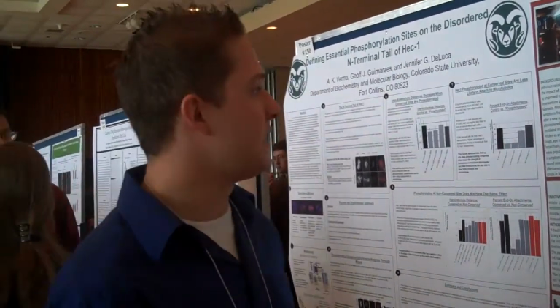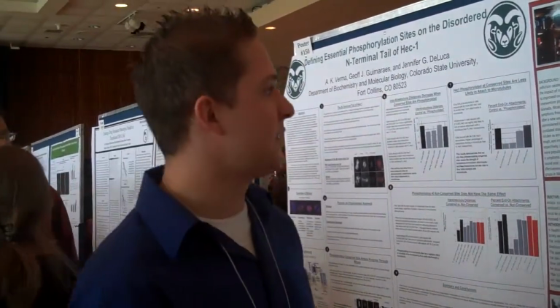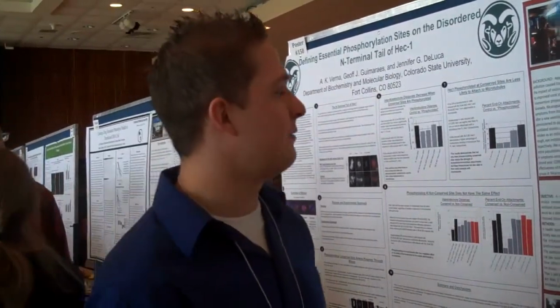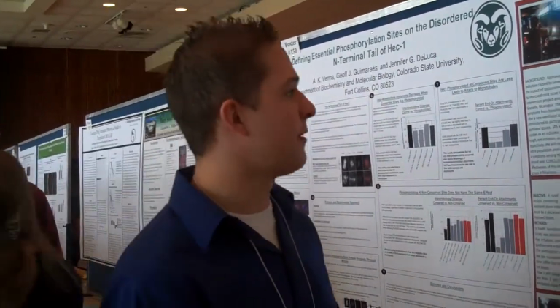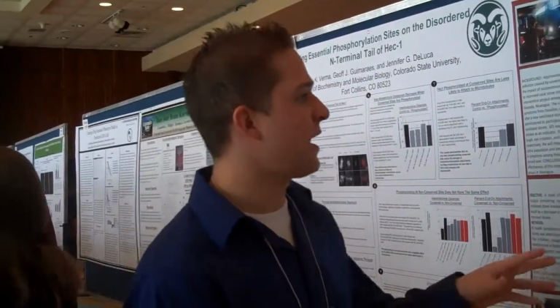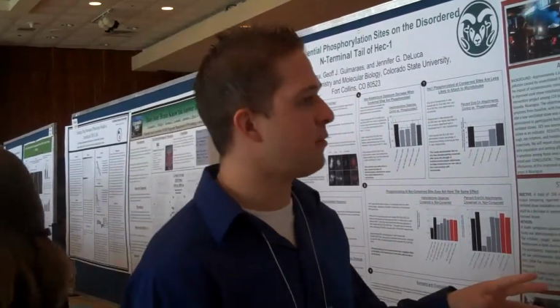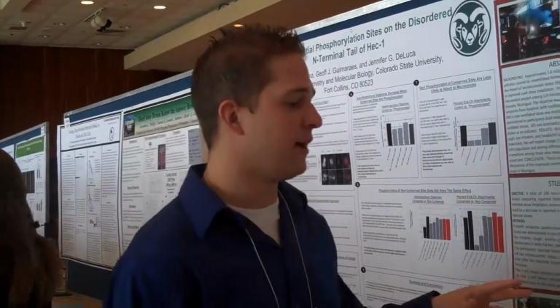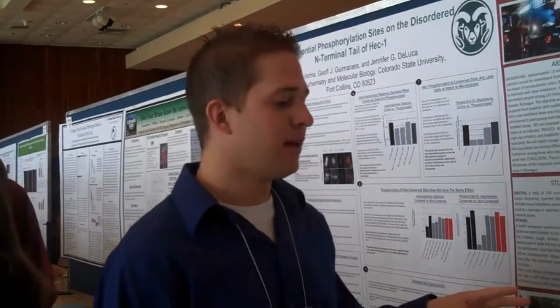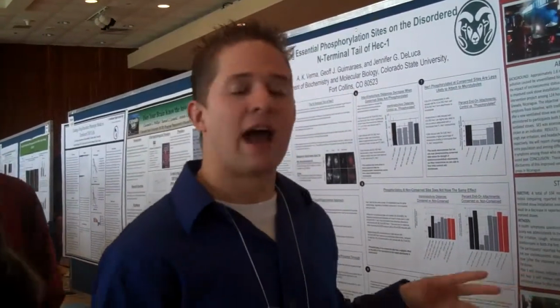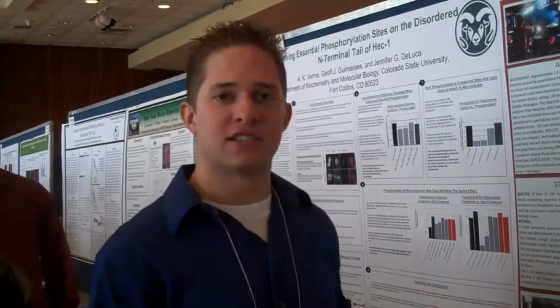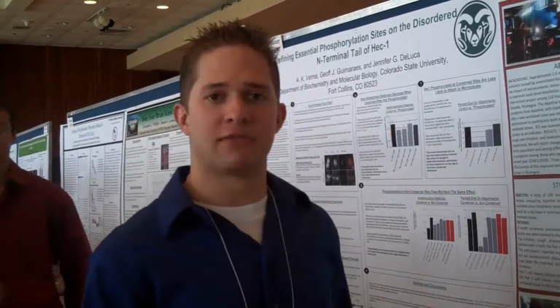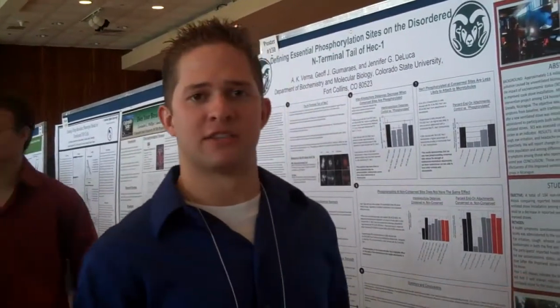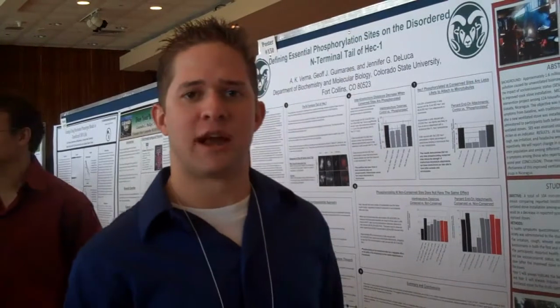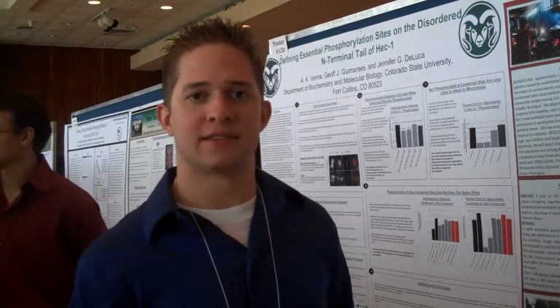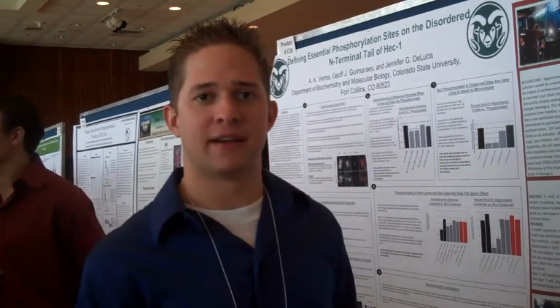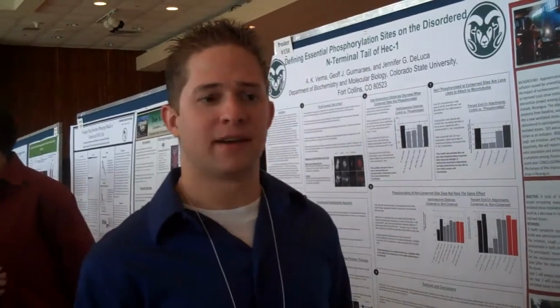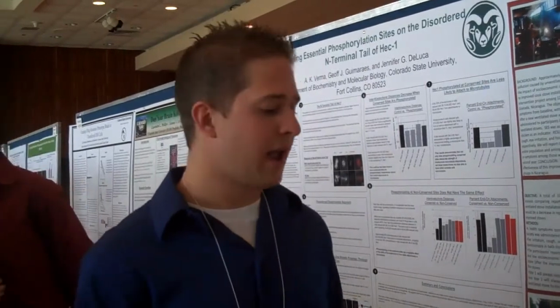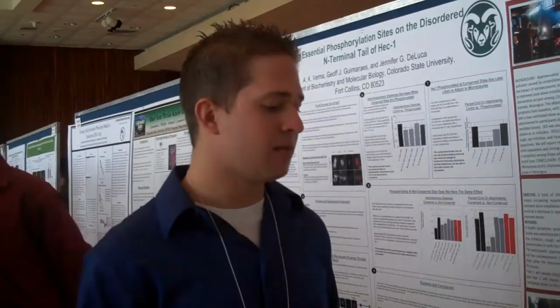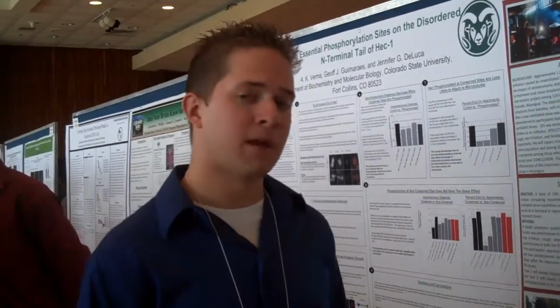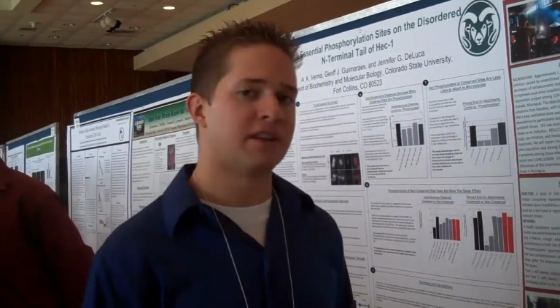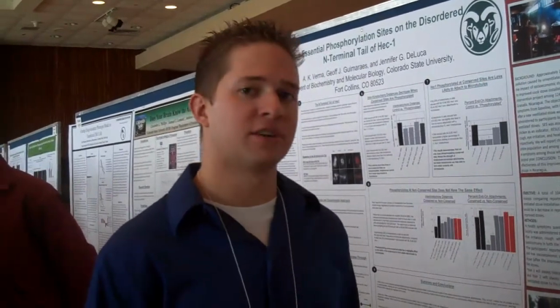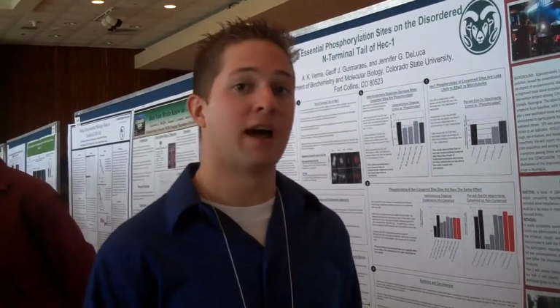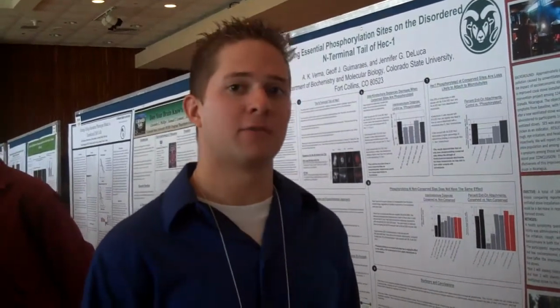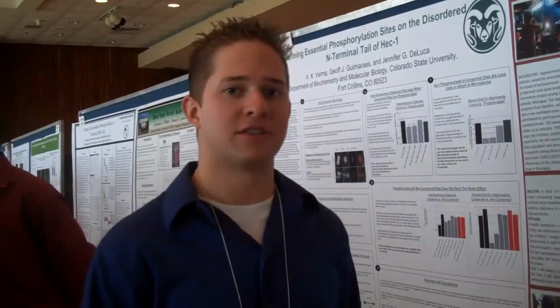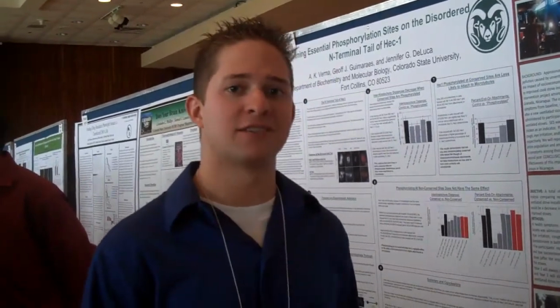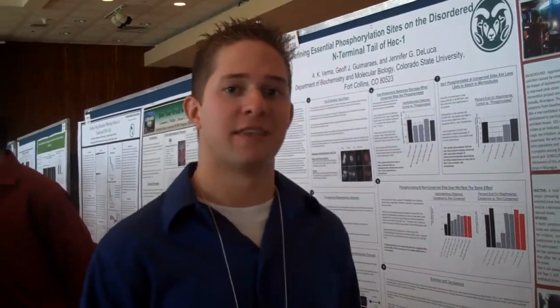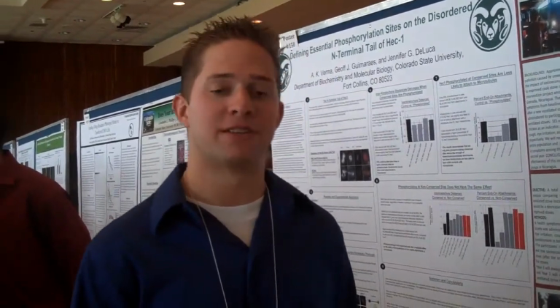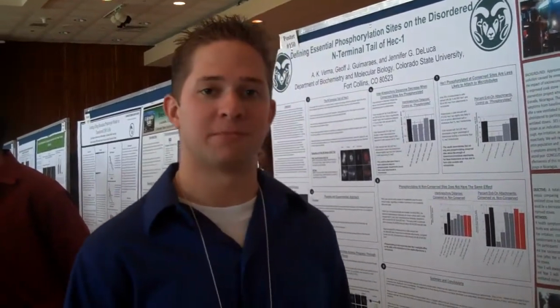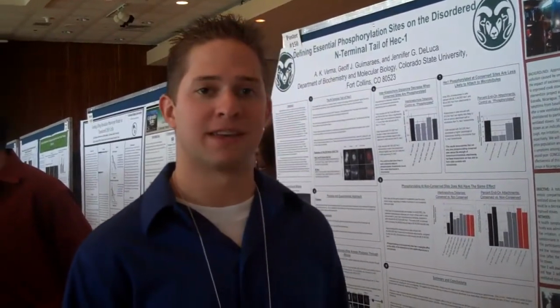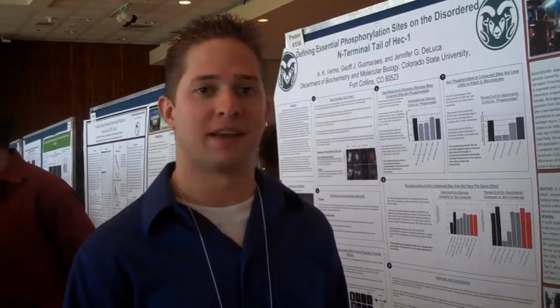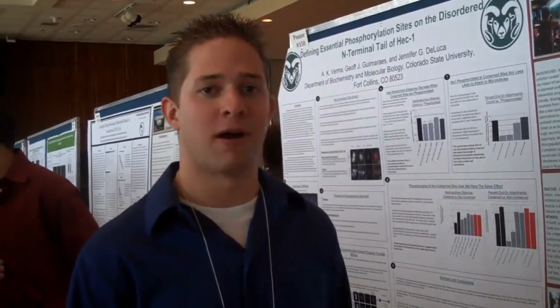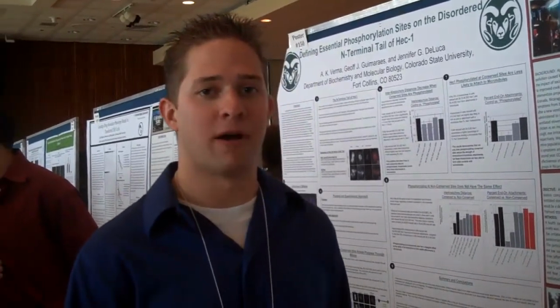Basically, from that point, I served as a translator and administered a health questionnaire to all the participants there in Nicaragua.